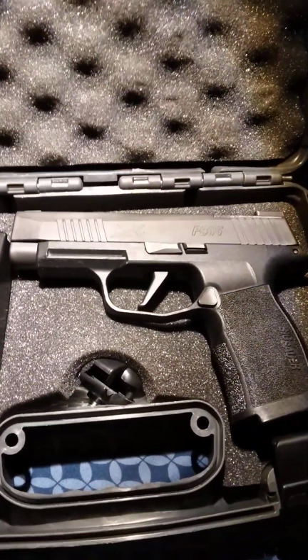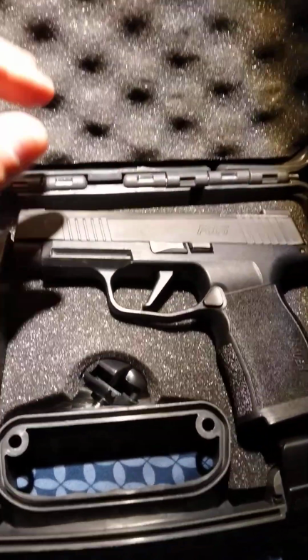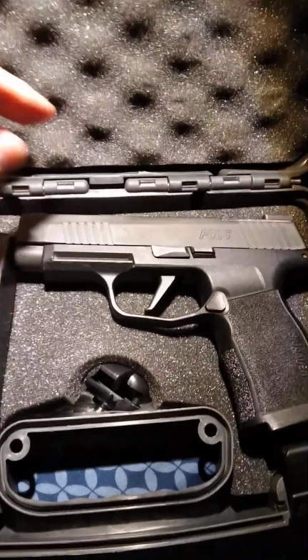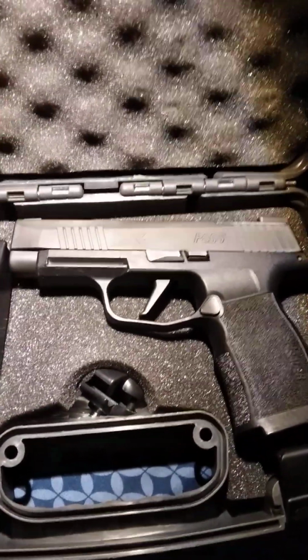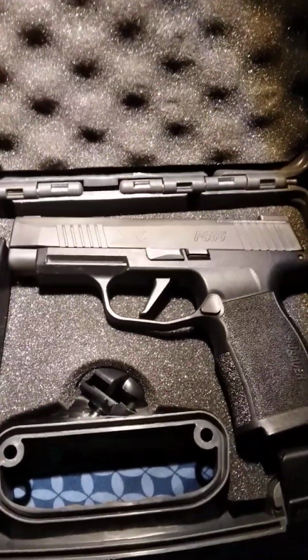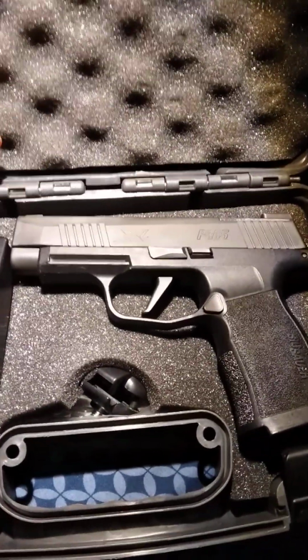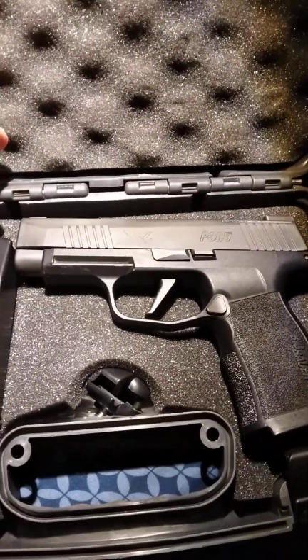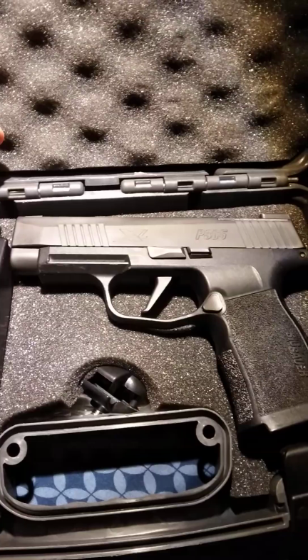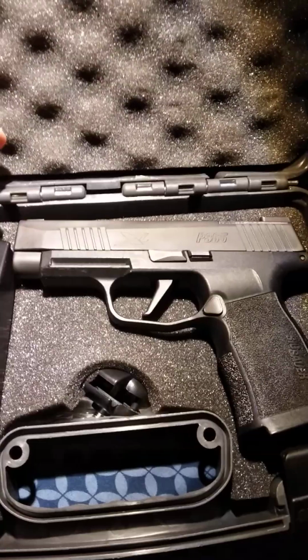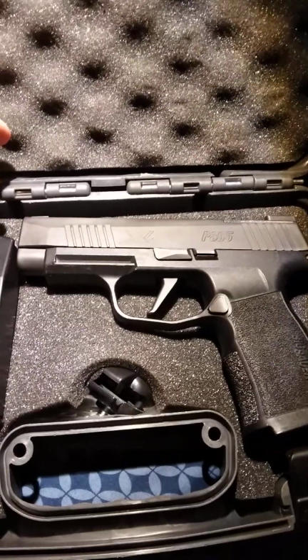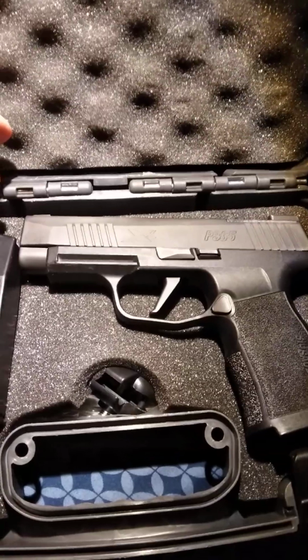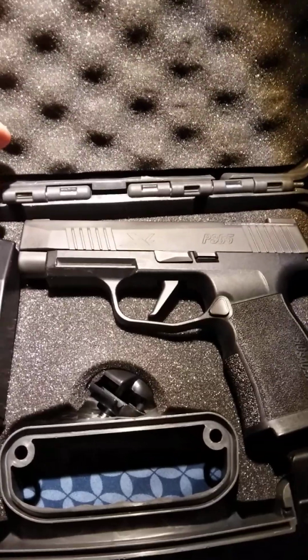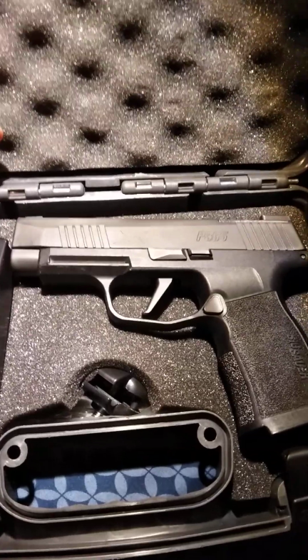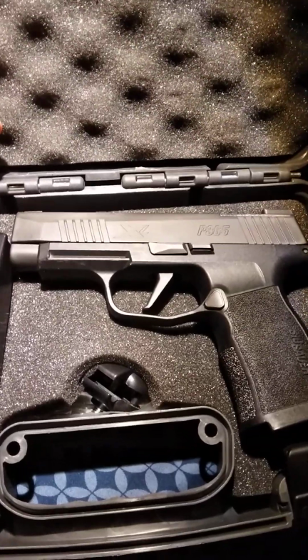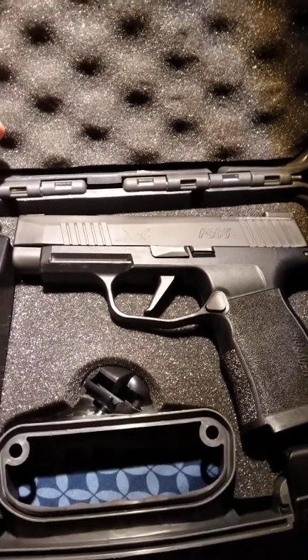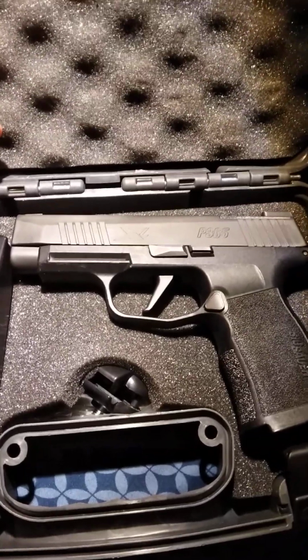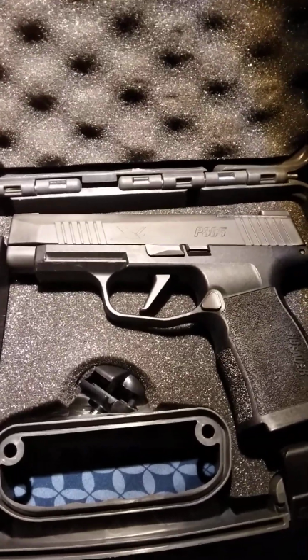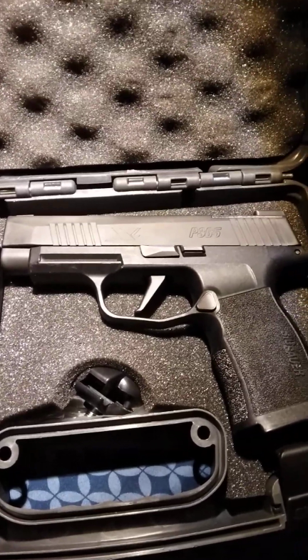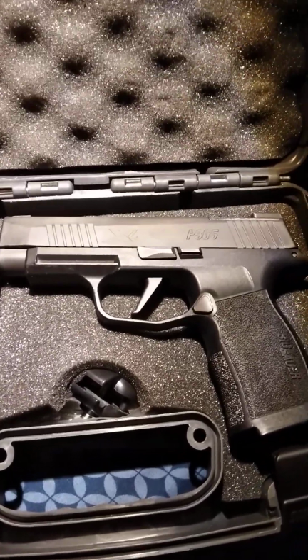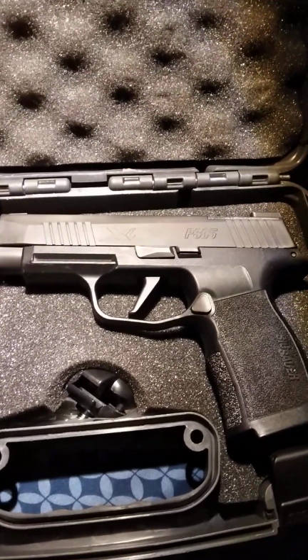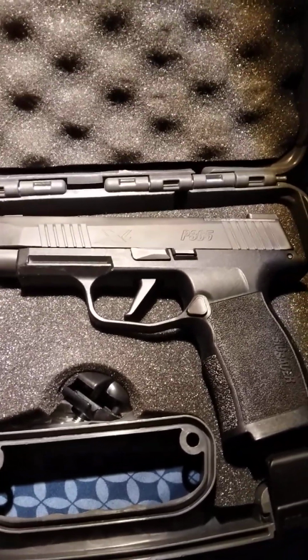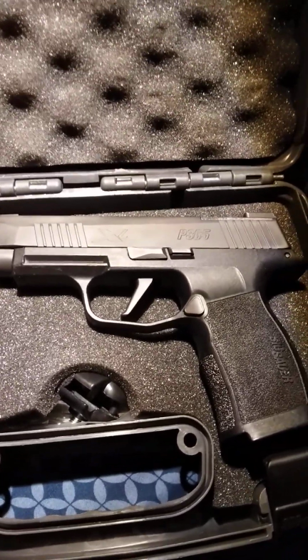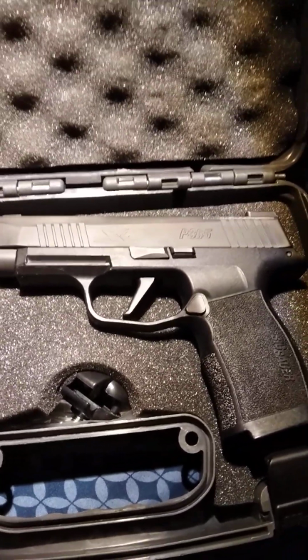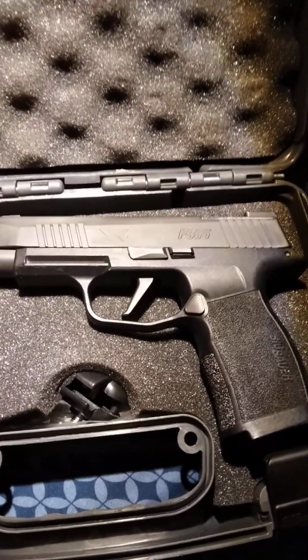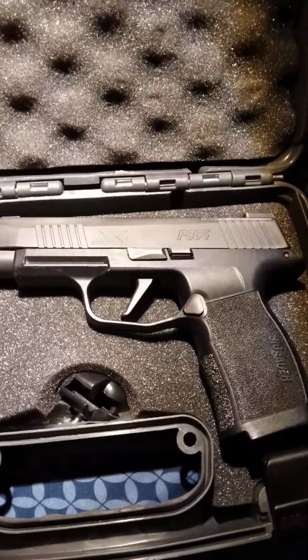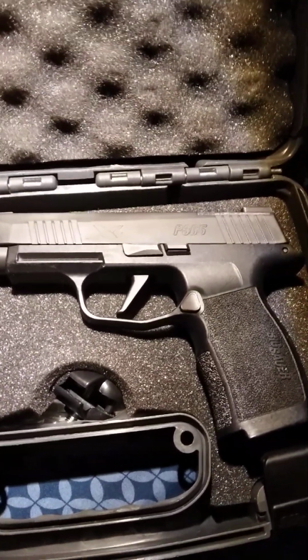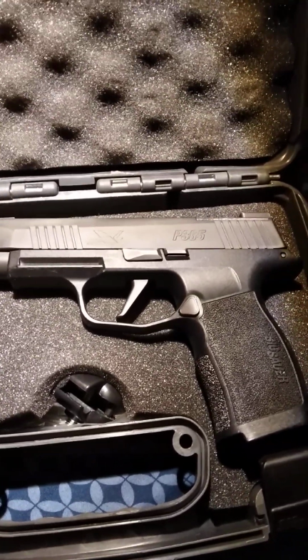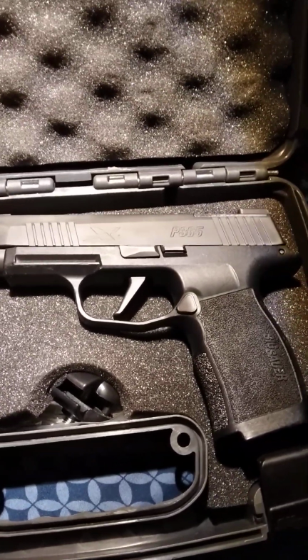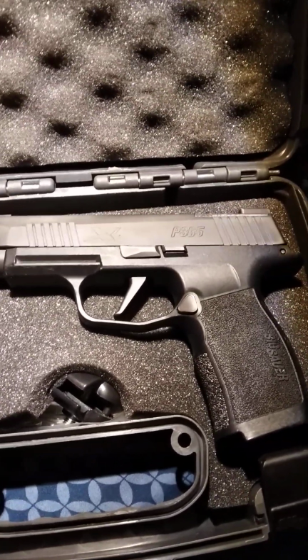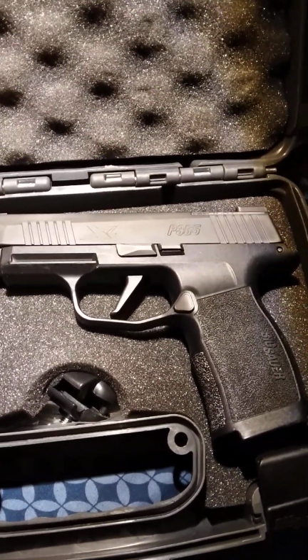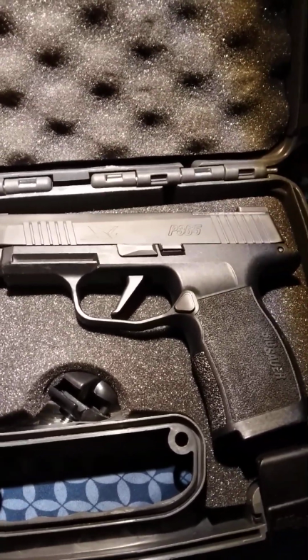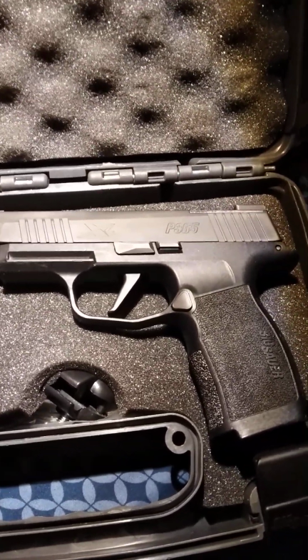SIG has a really nice breakdown — really easy to take the slide off, get inside and clean it. Real simple controls.